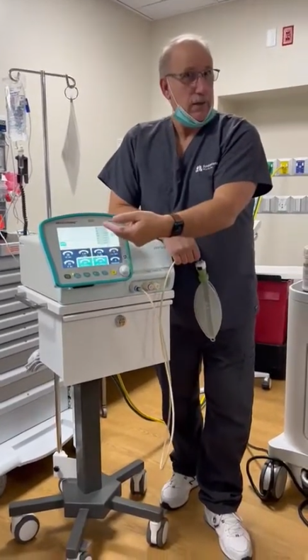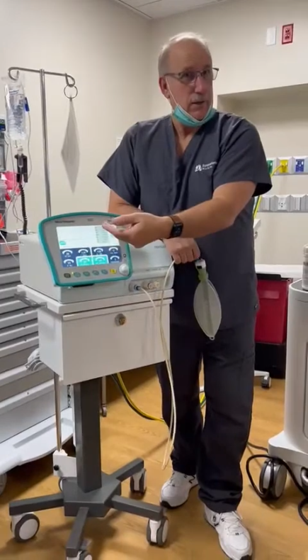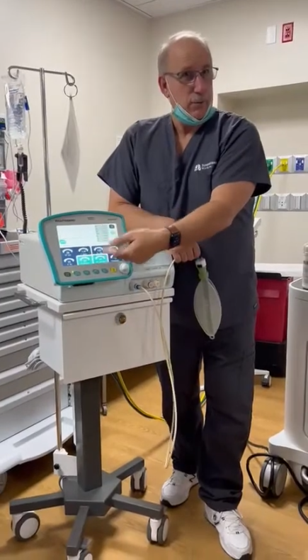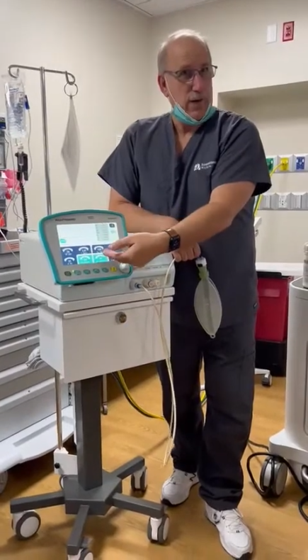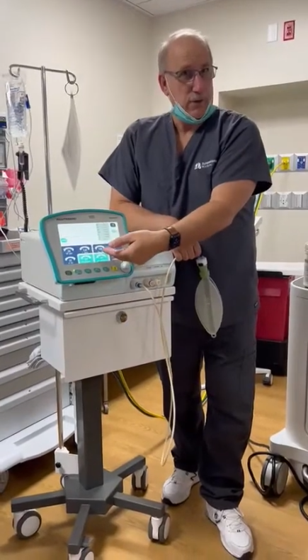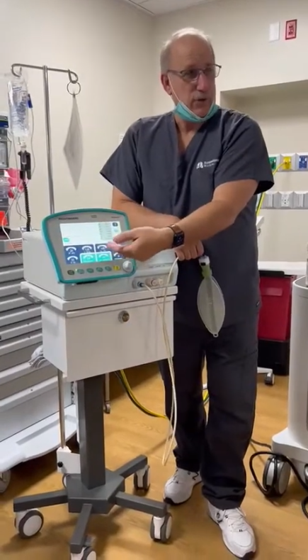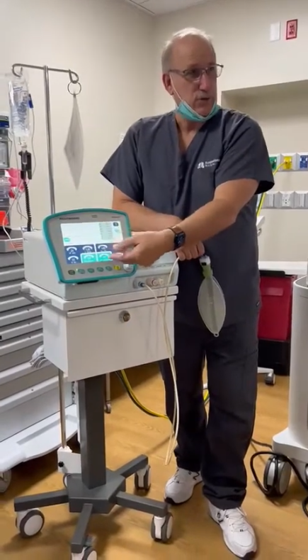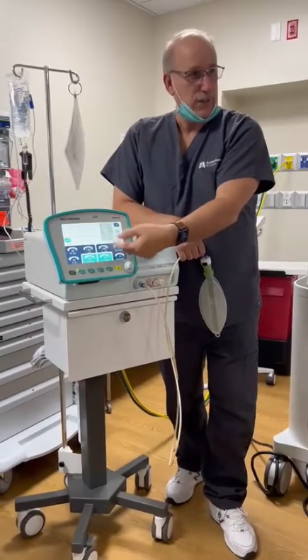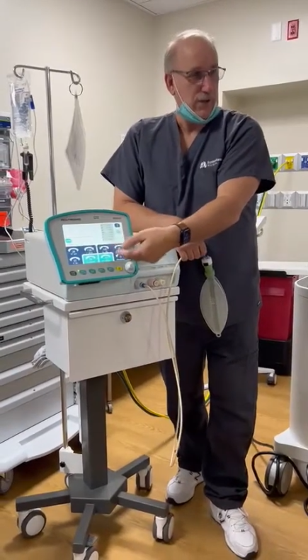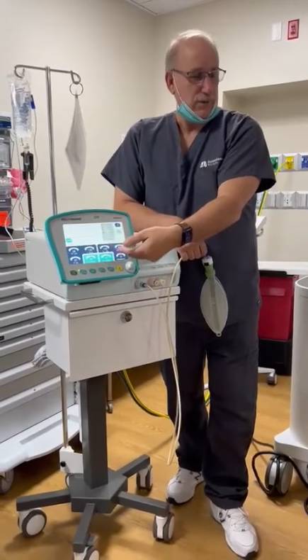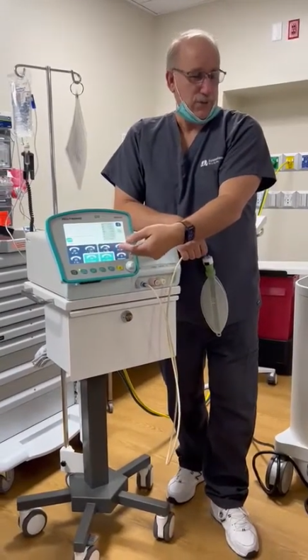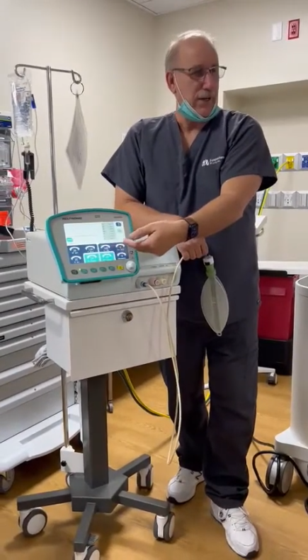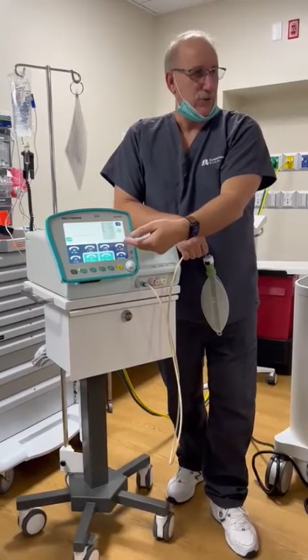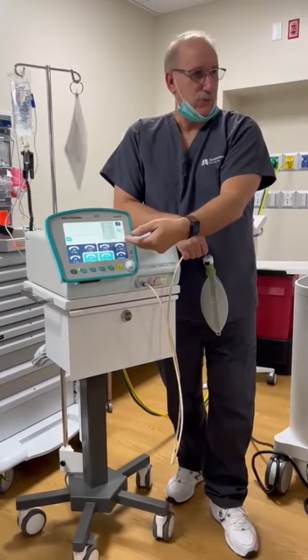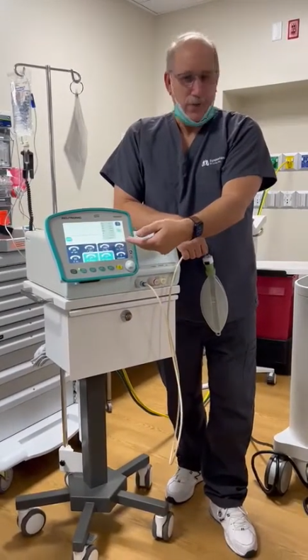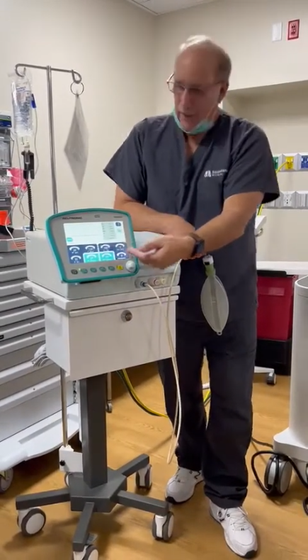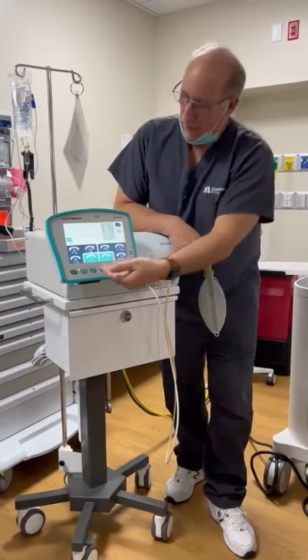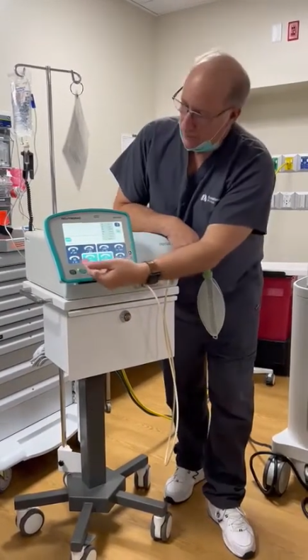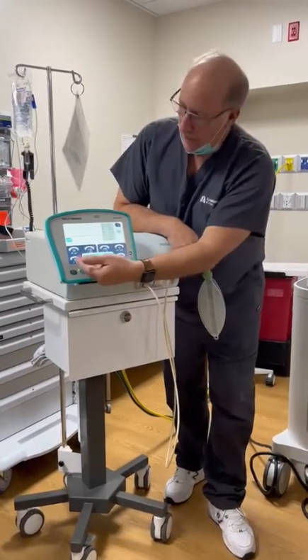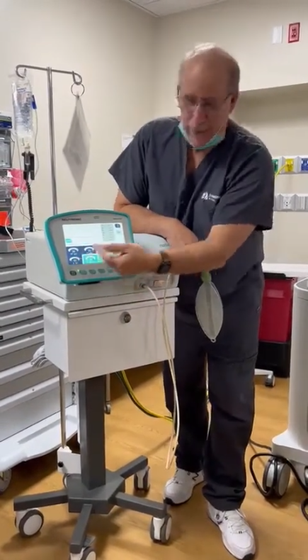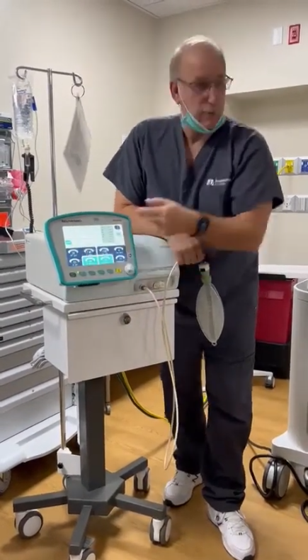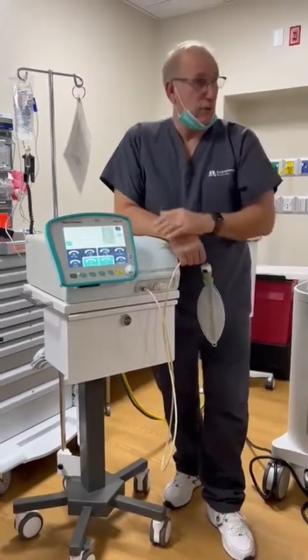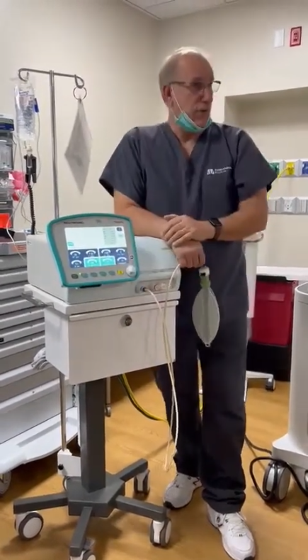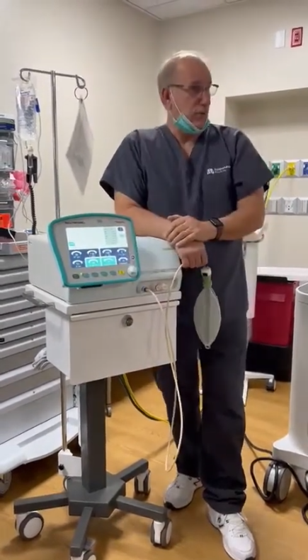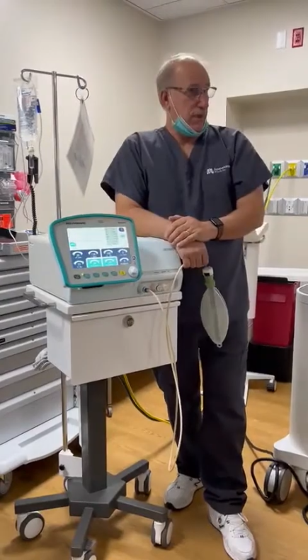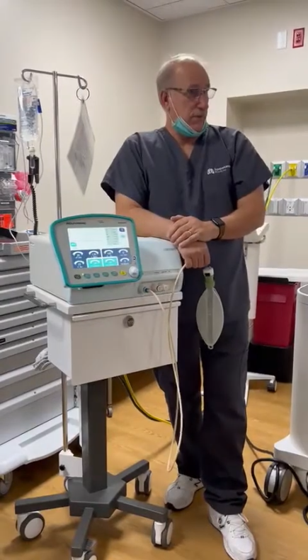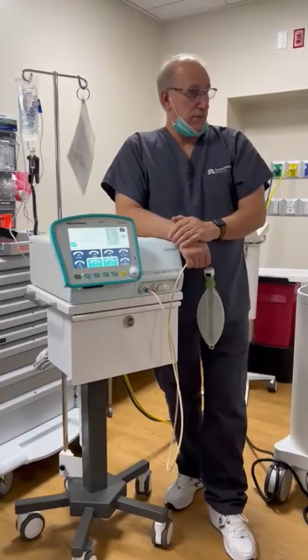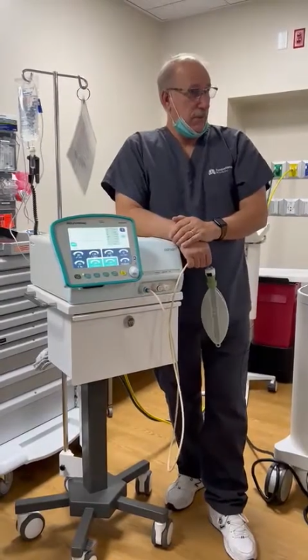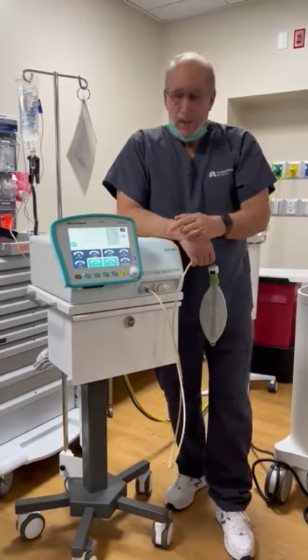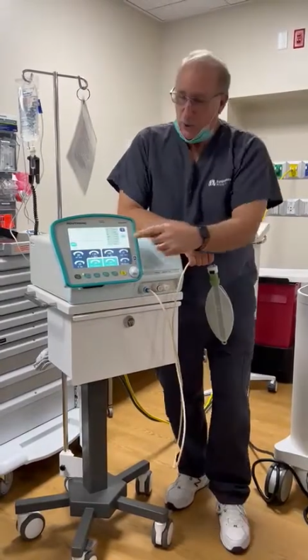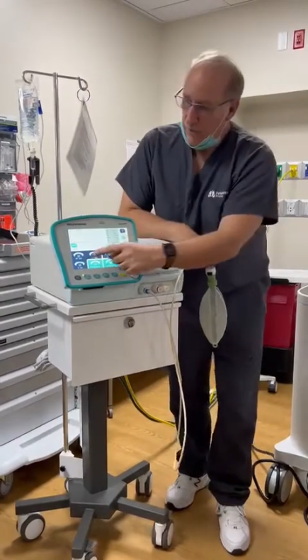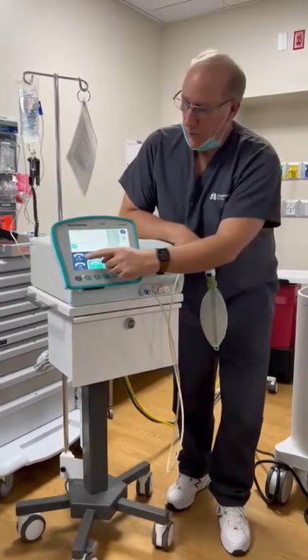Your provider likes to go straight to 100% FIO2. He likes I-time to be 35%.